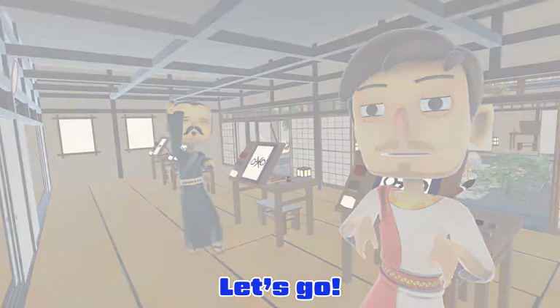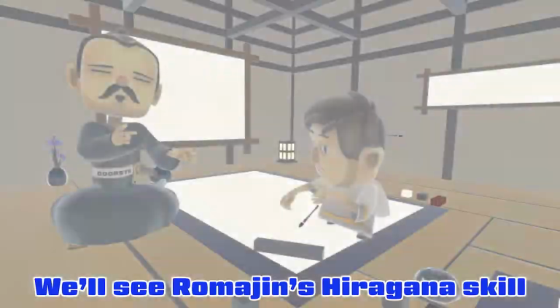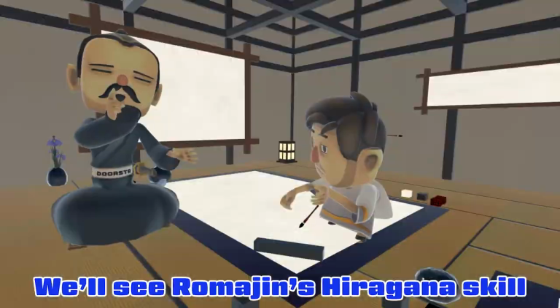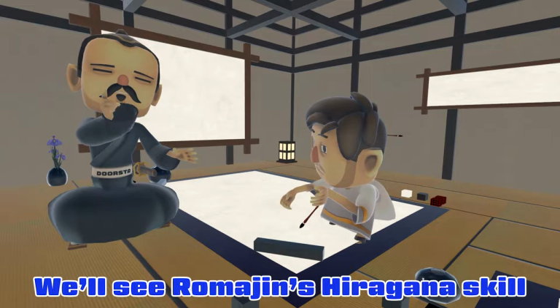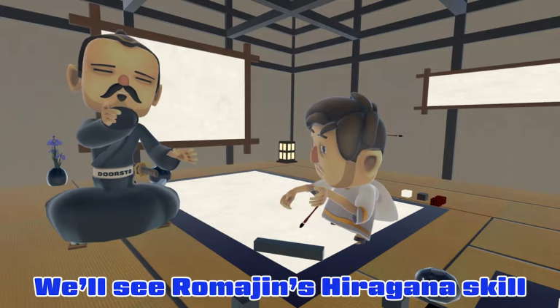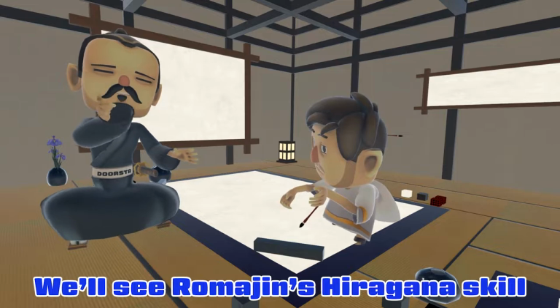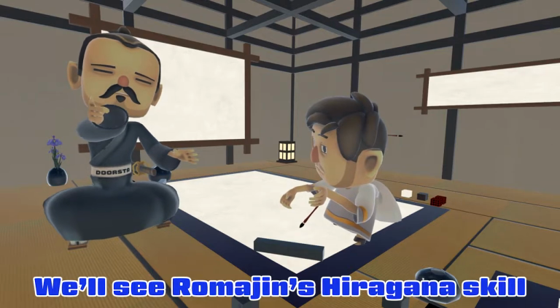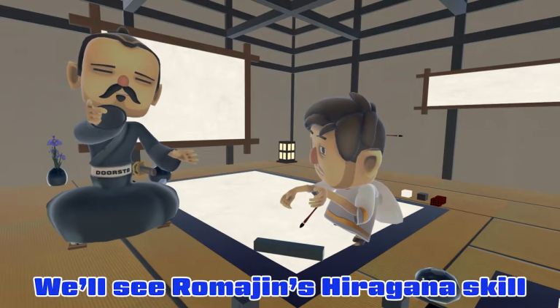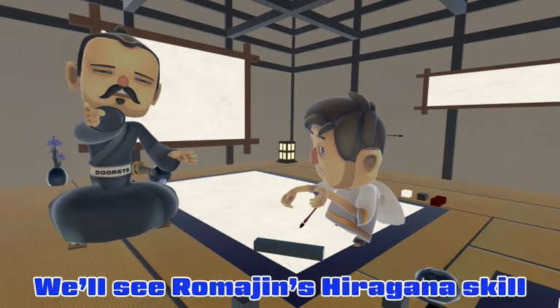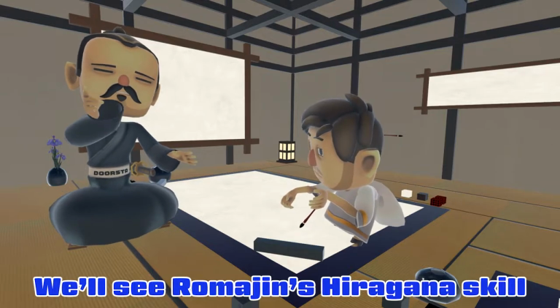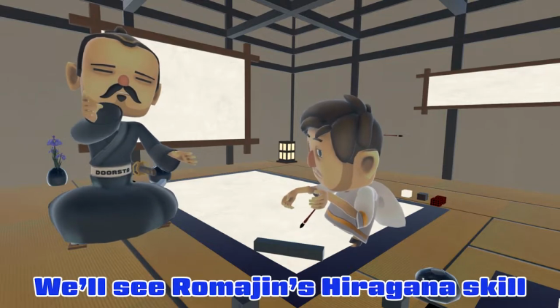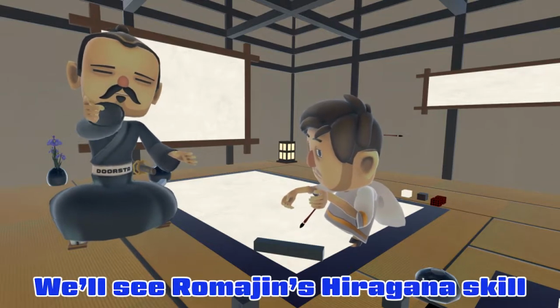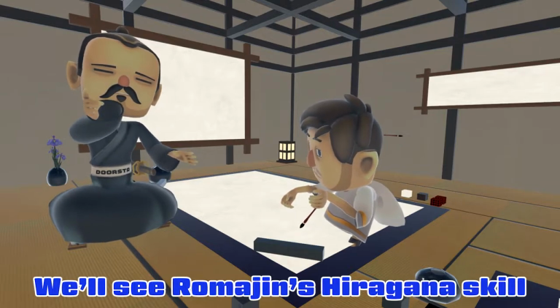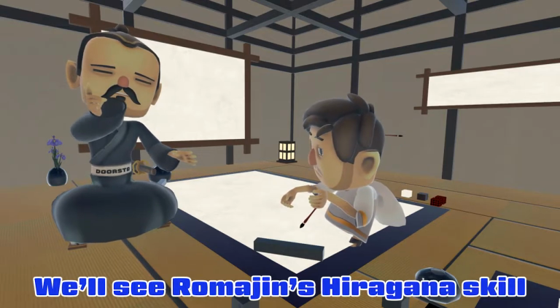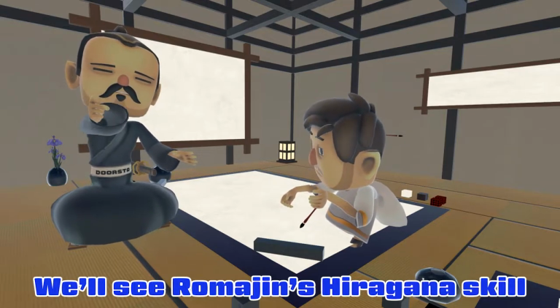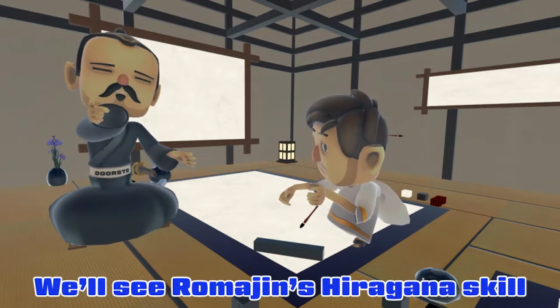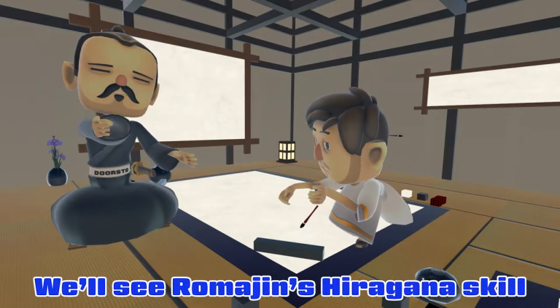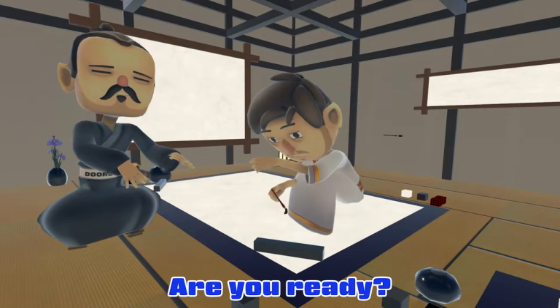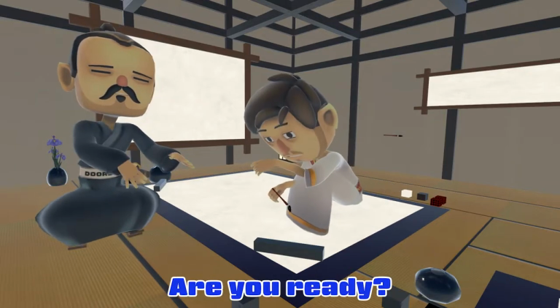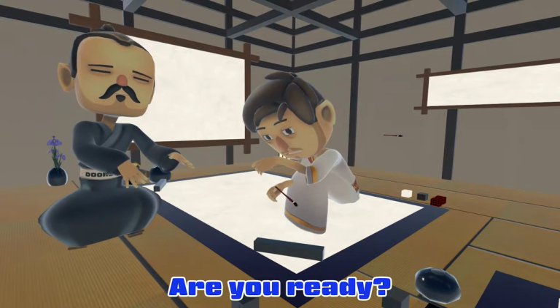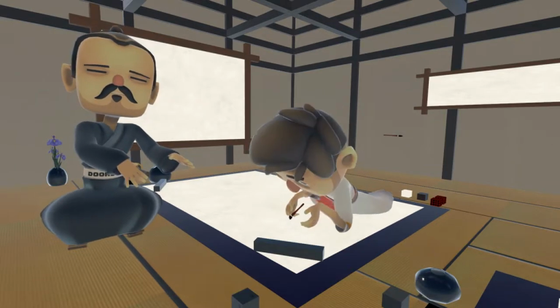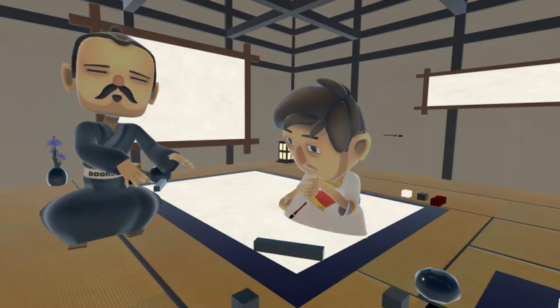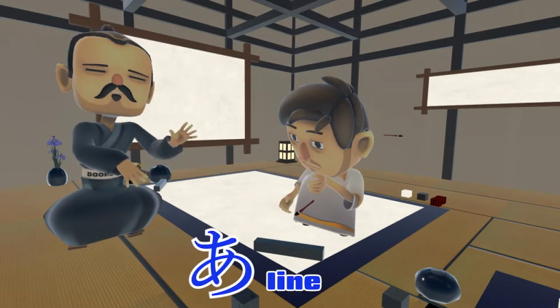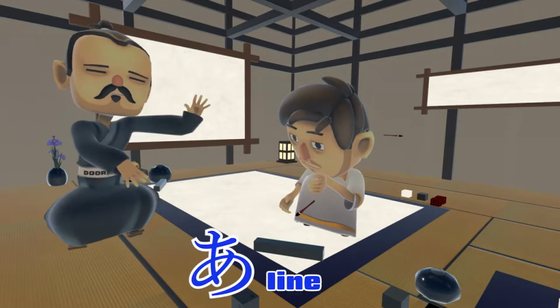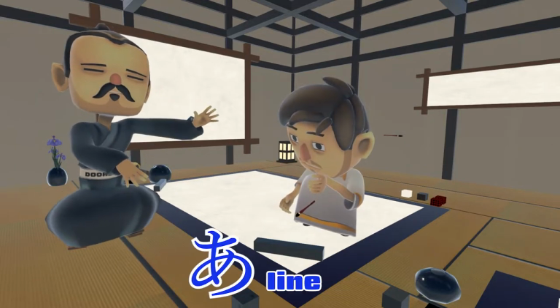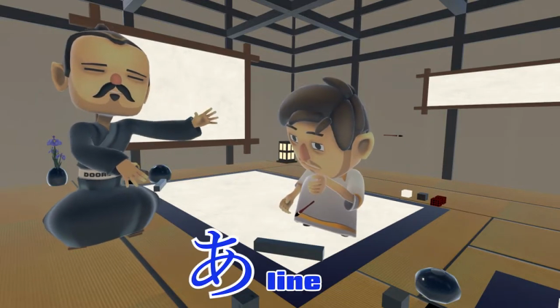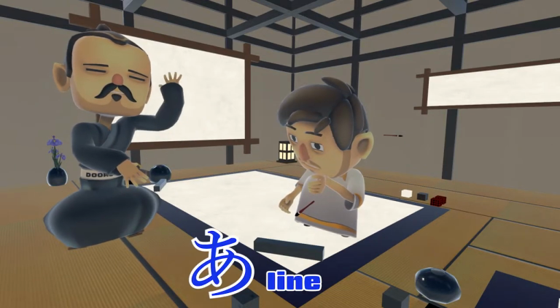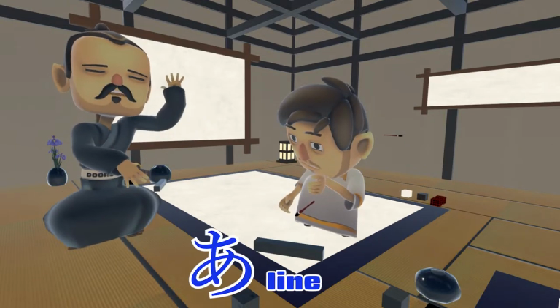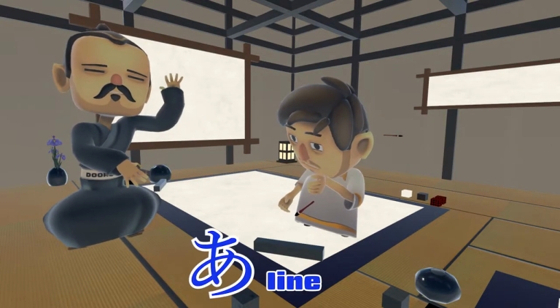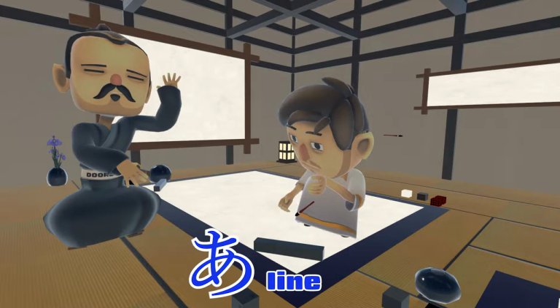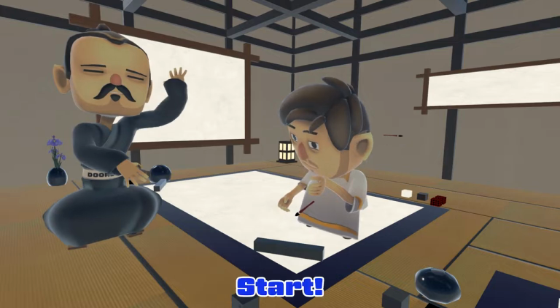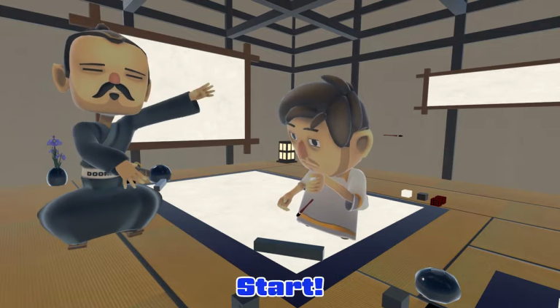We'll see Romajin's hiragana skill. Are you ready? Yeah. Hajime!